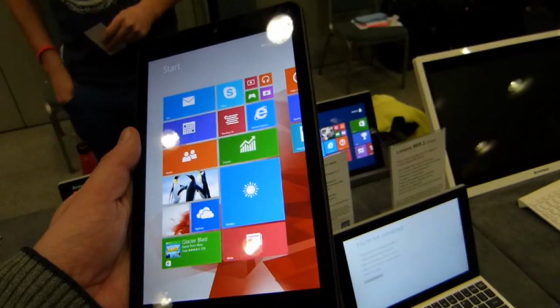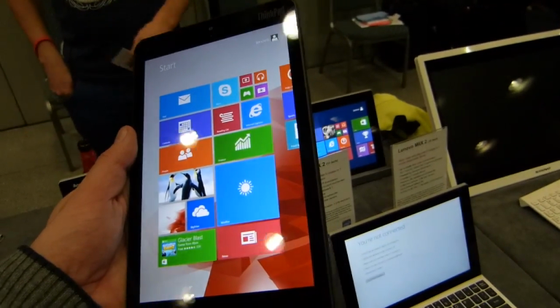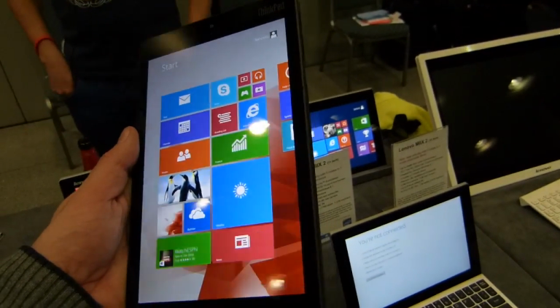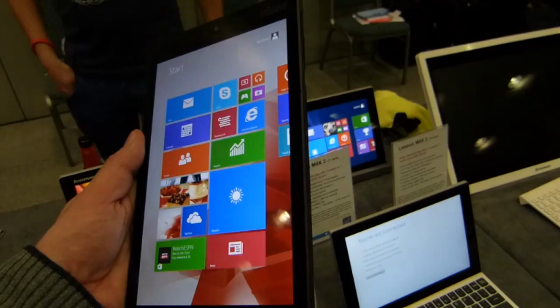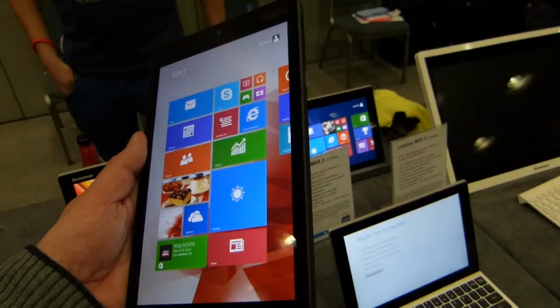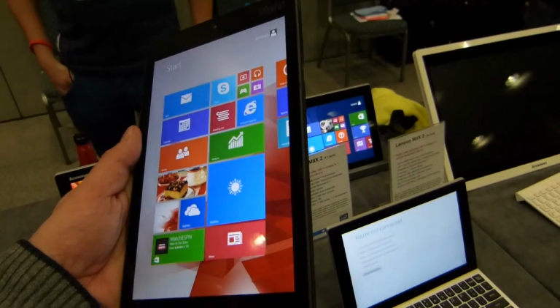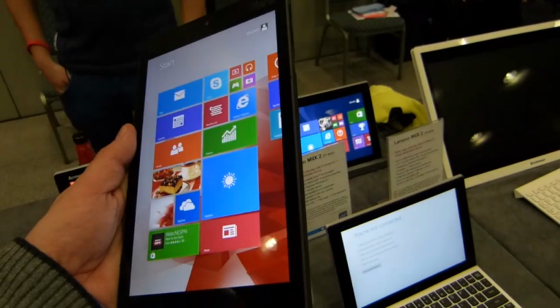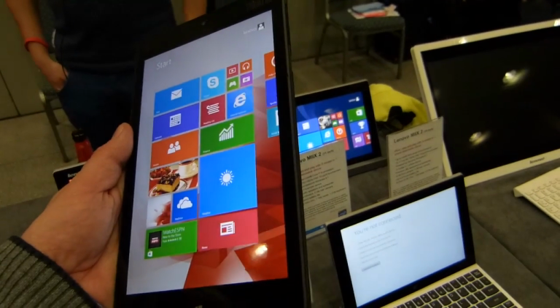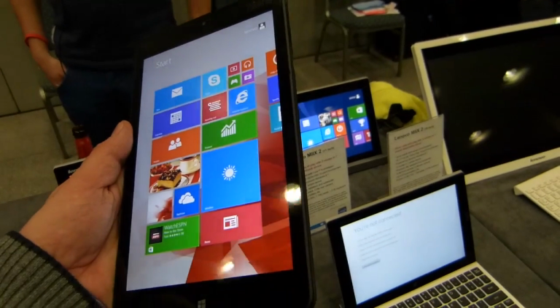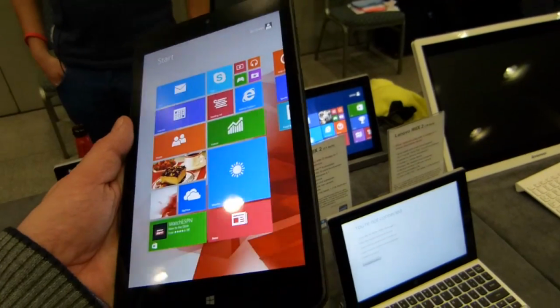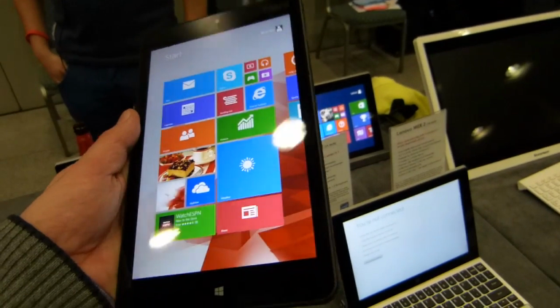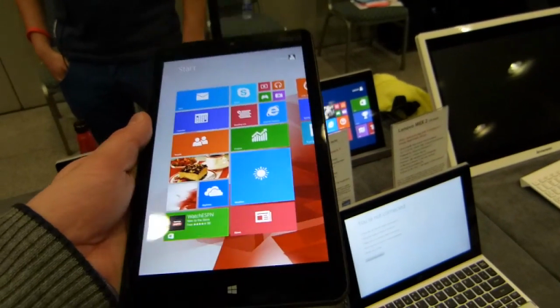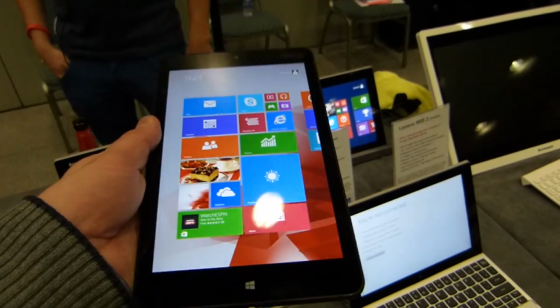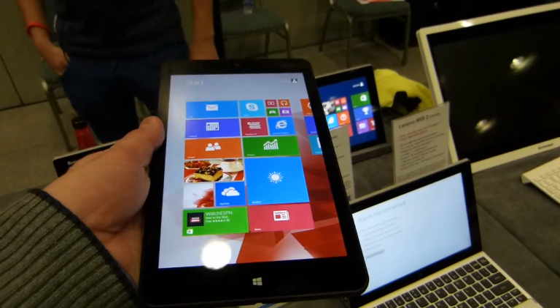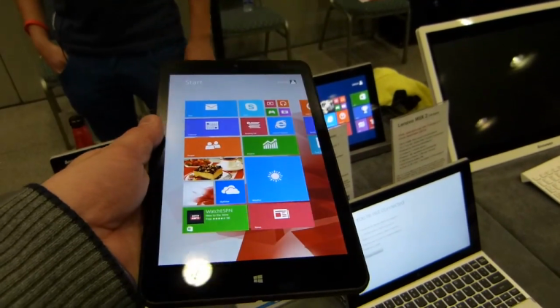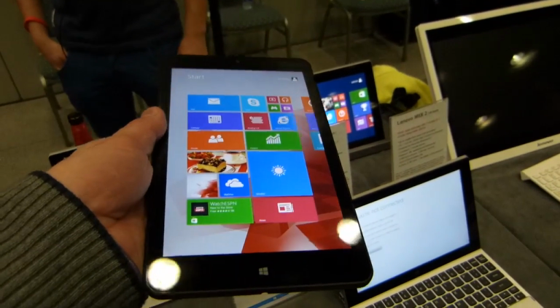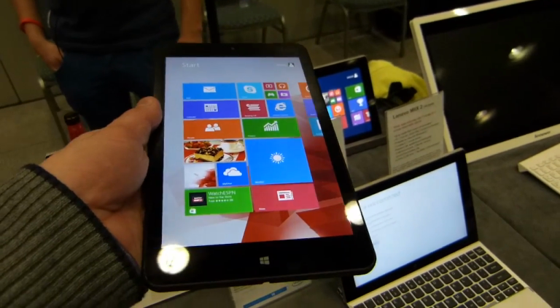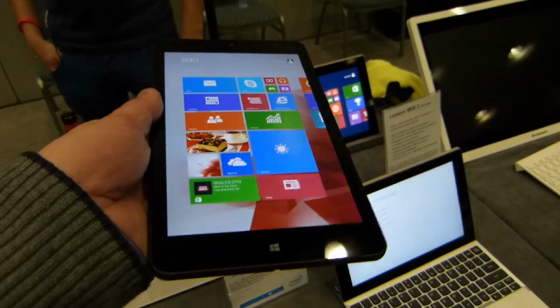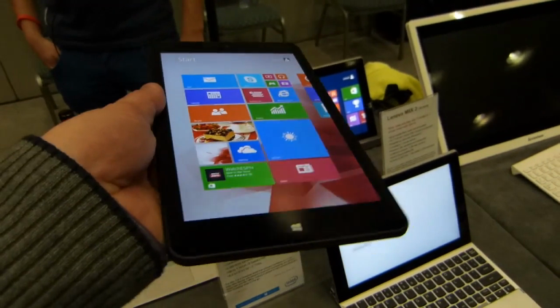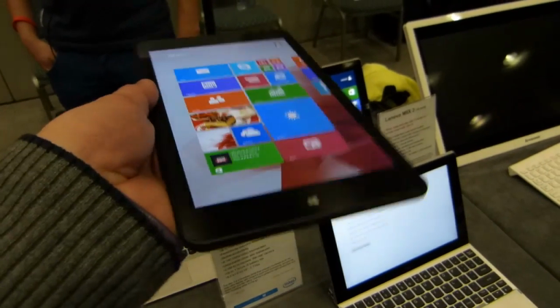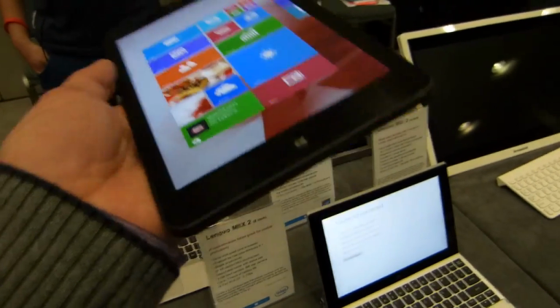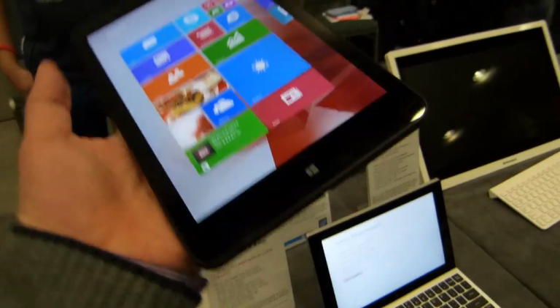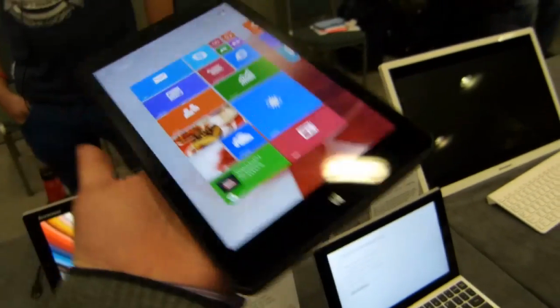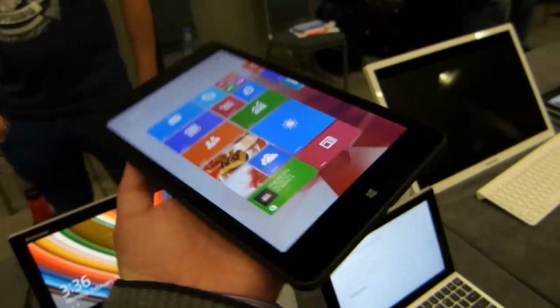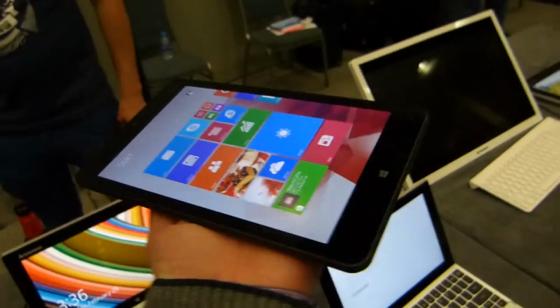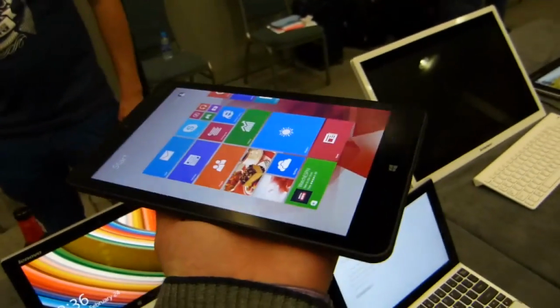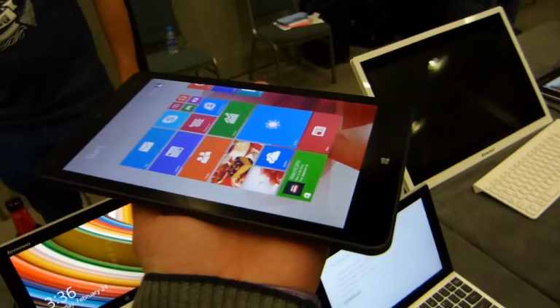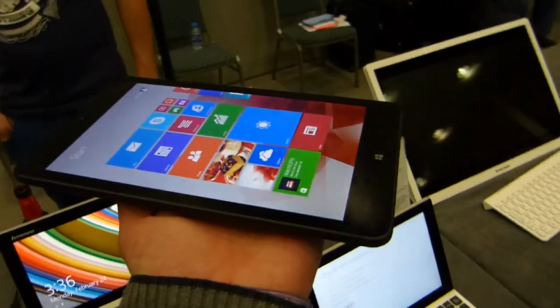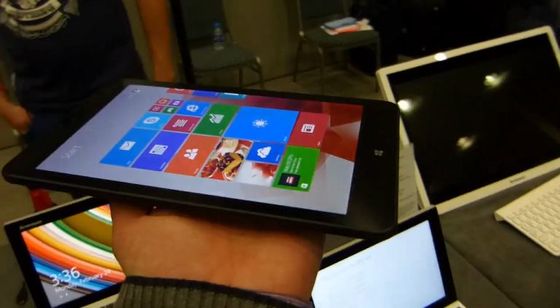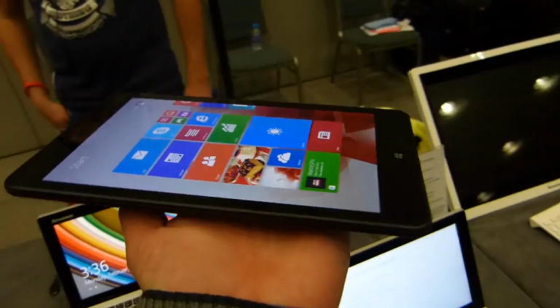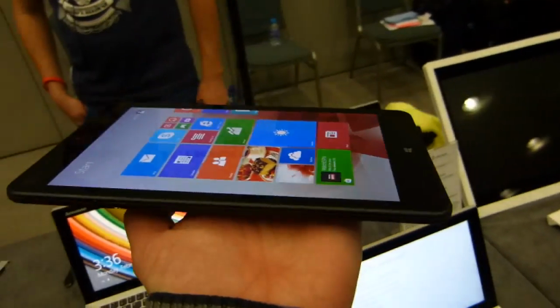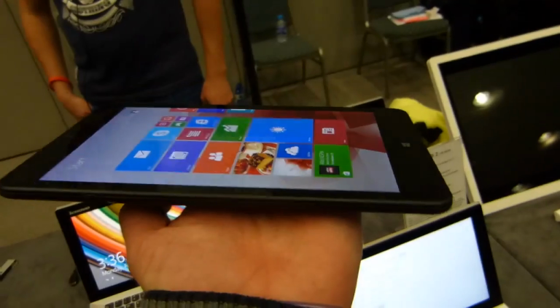The difference between this and the Vivo Tab Note 8 is actually pretty huge after just about 10 minutes of handling the device.